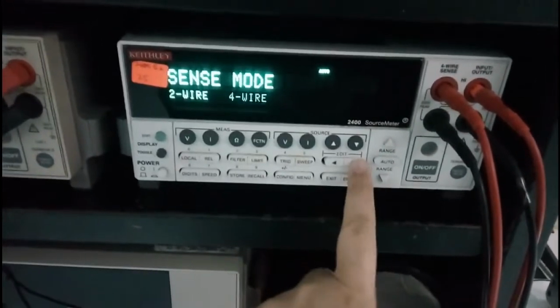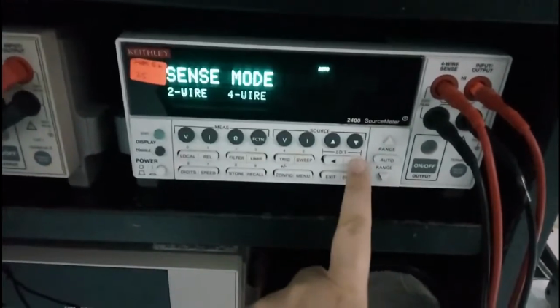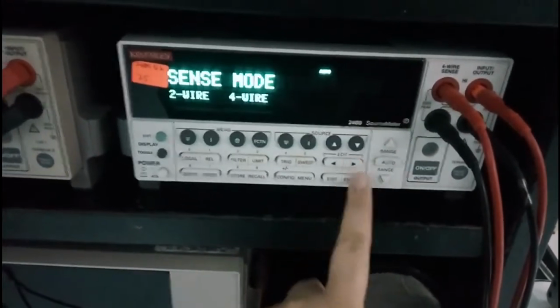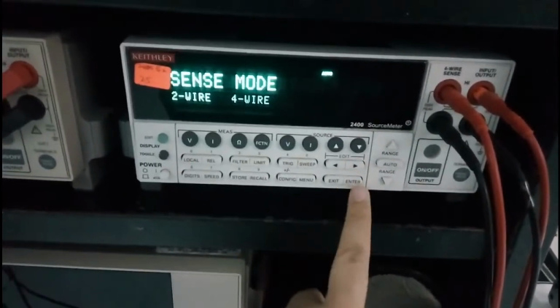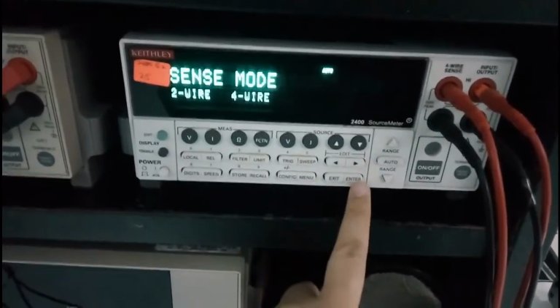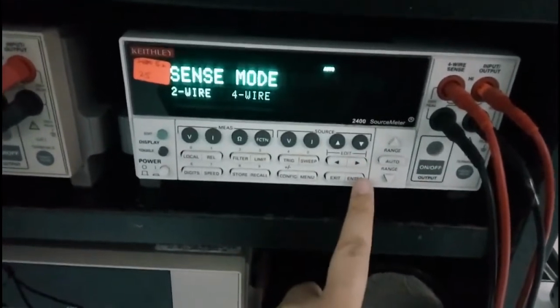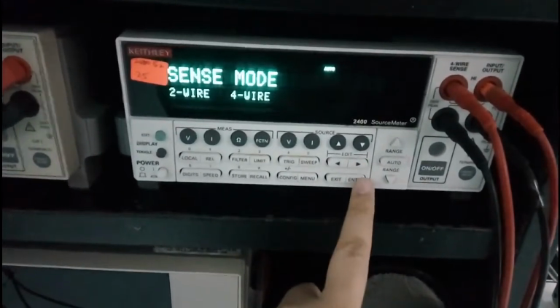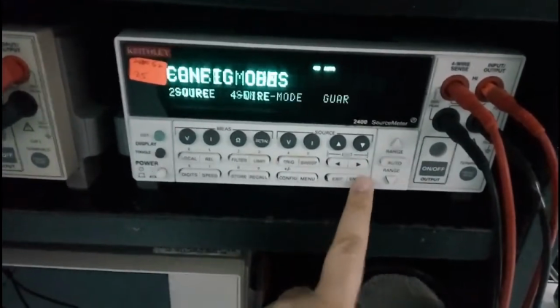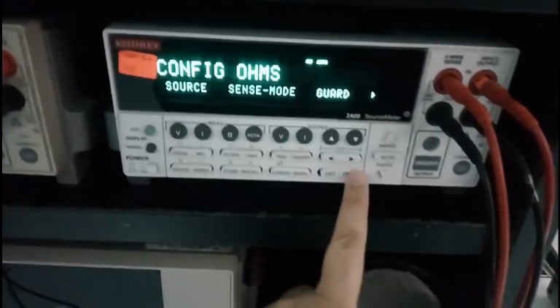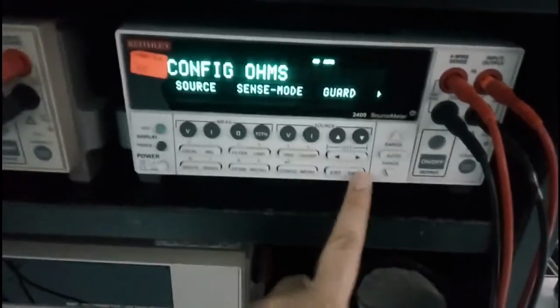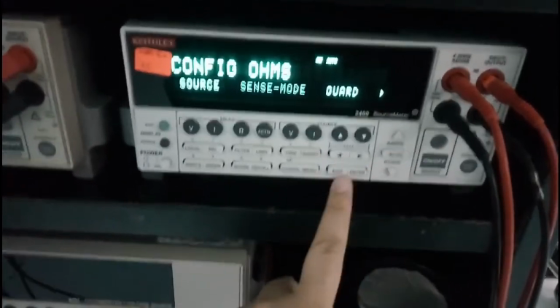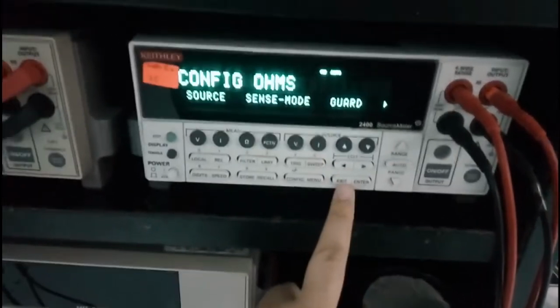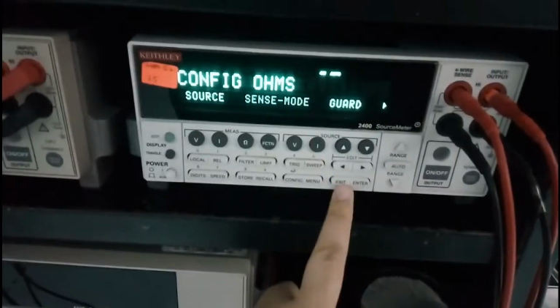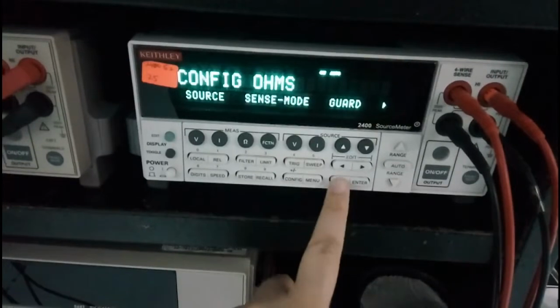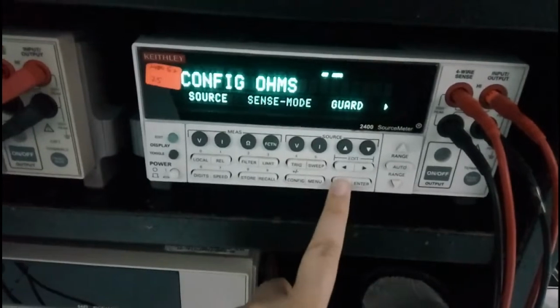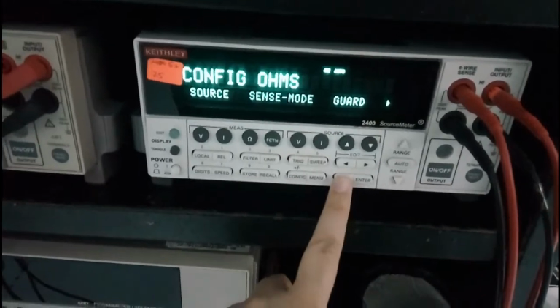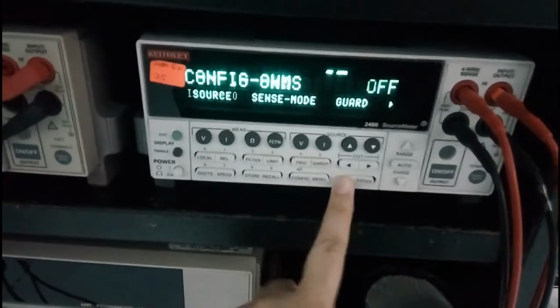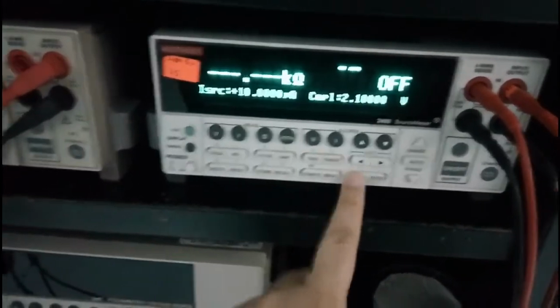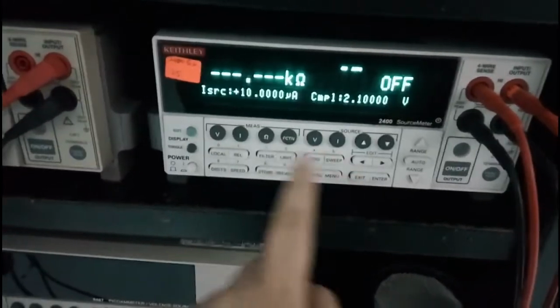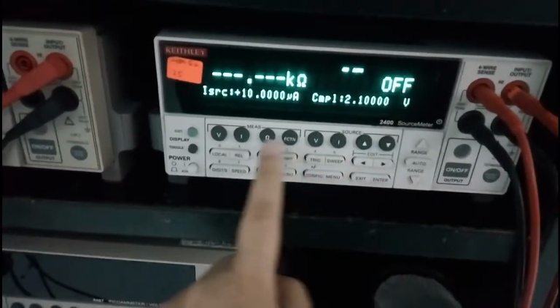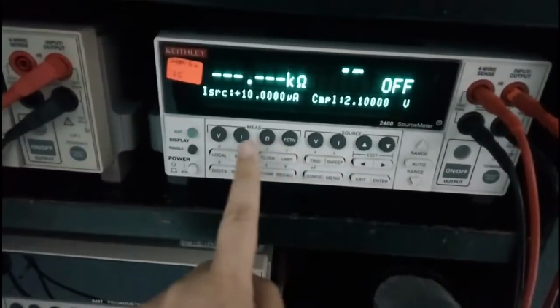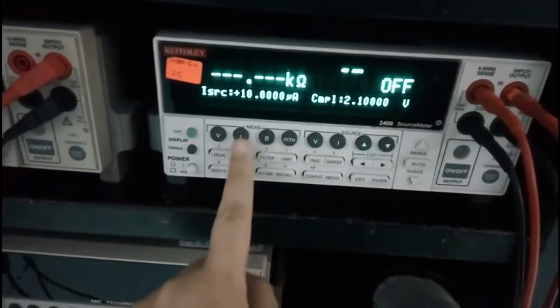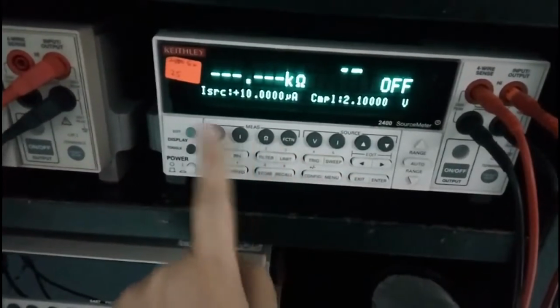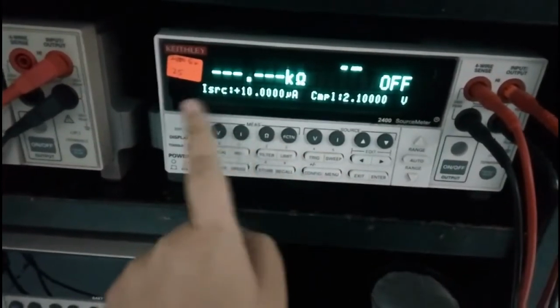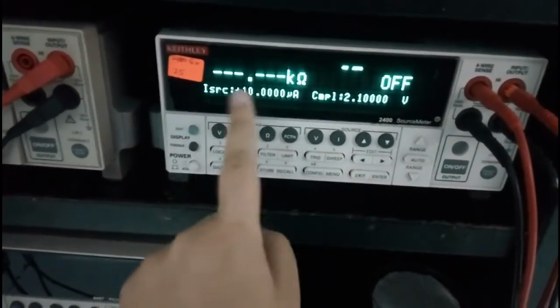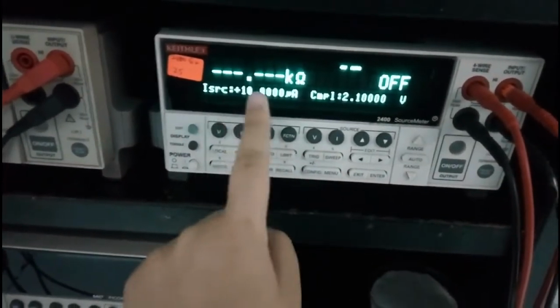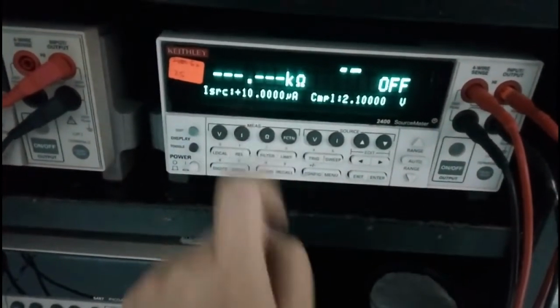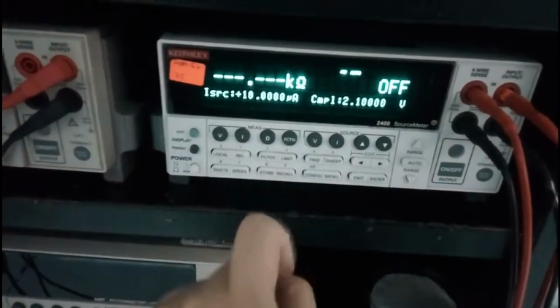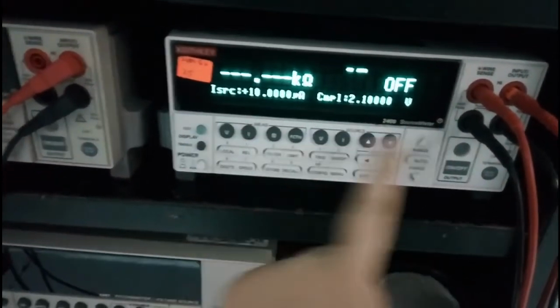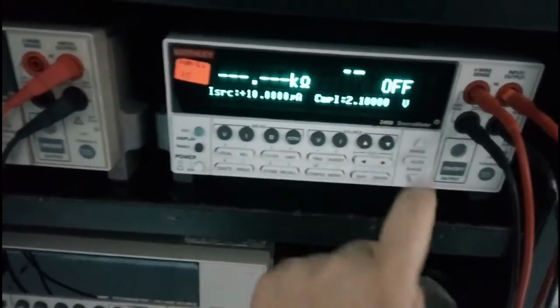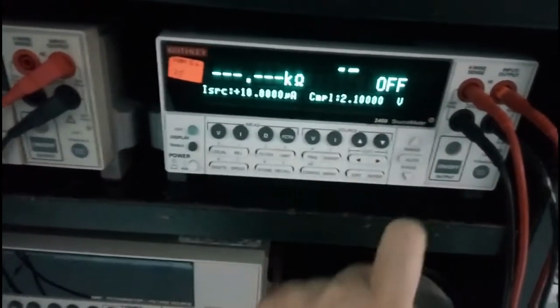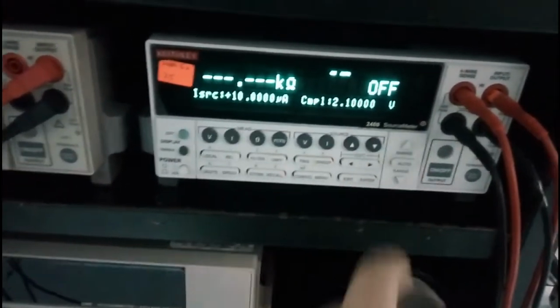Pick four-wire, then you exit, then you can start.